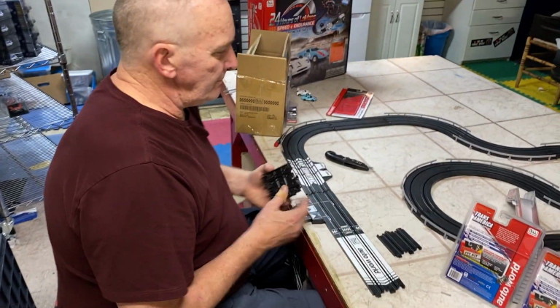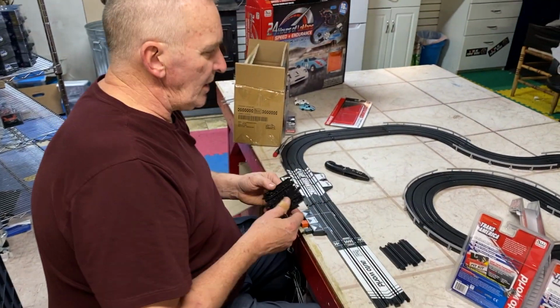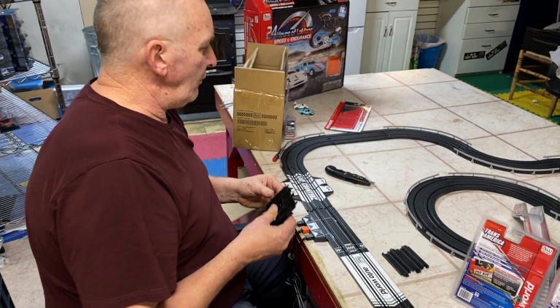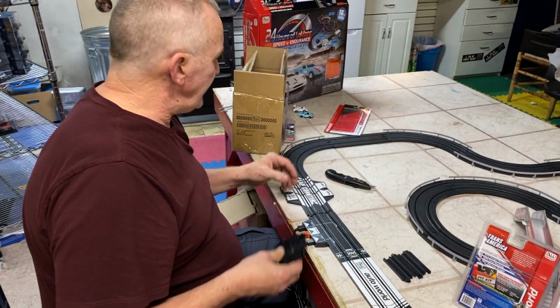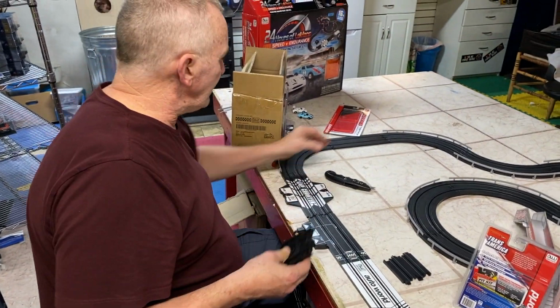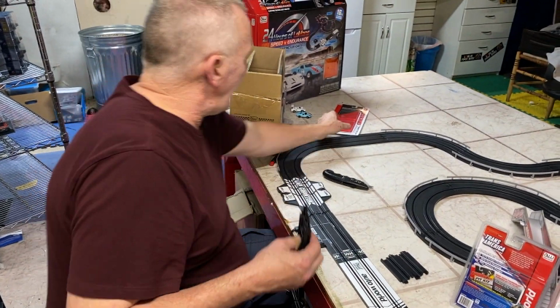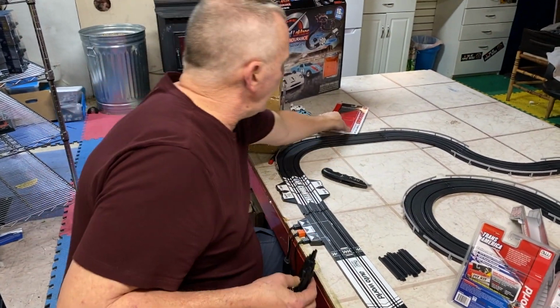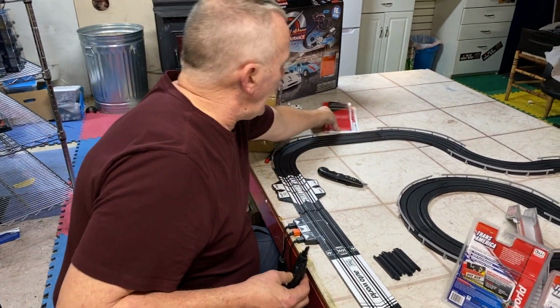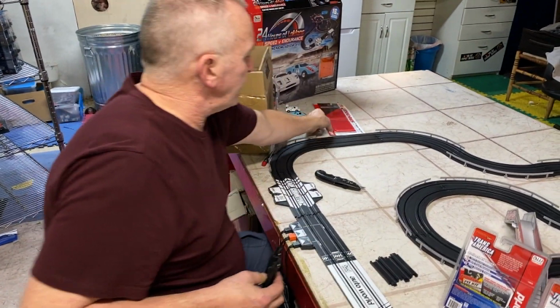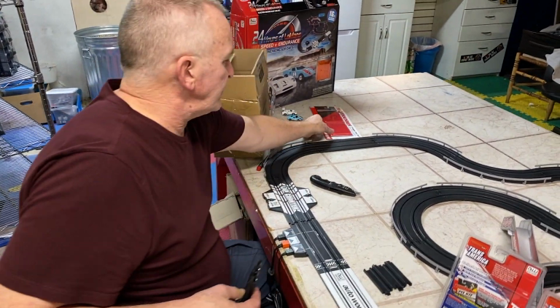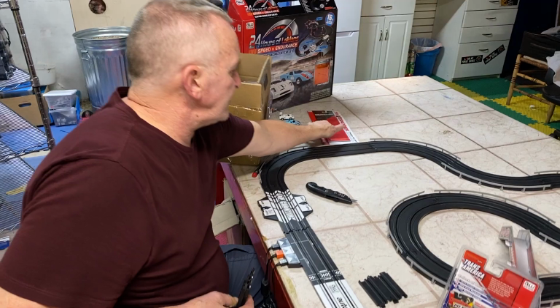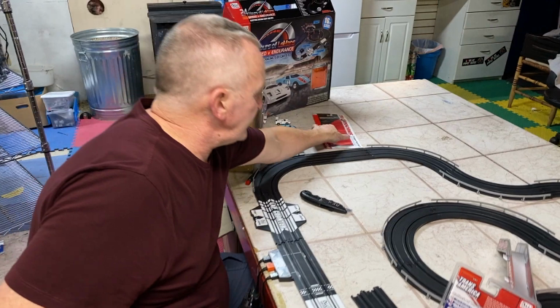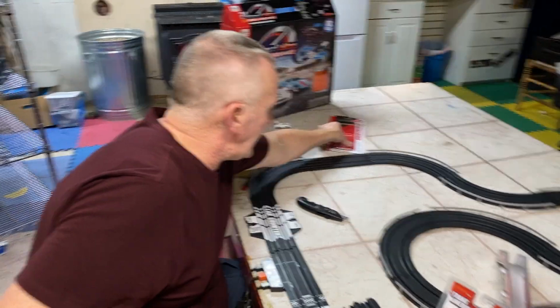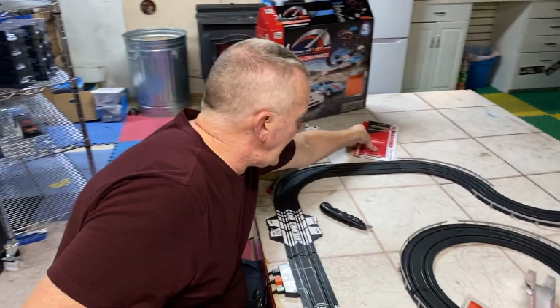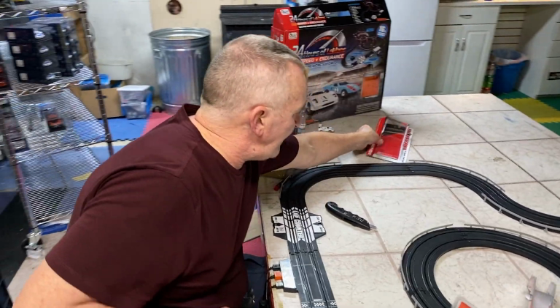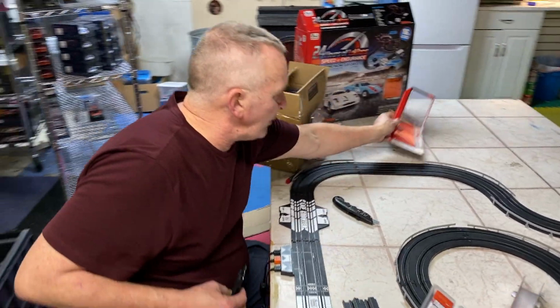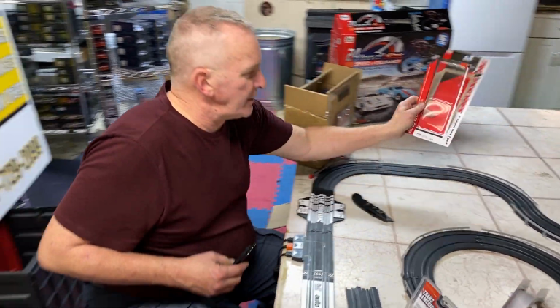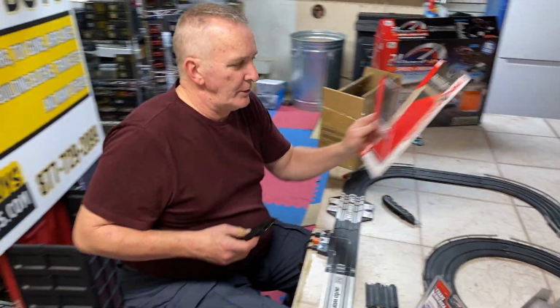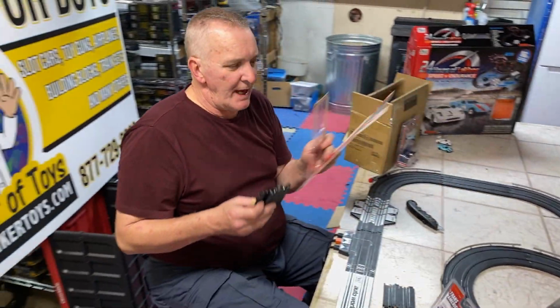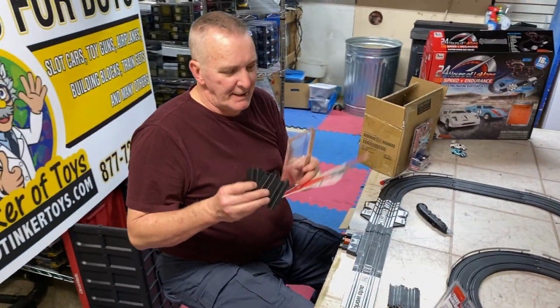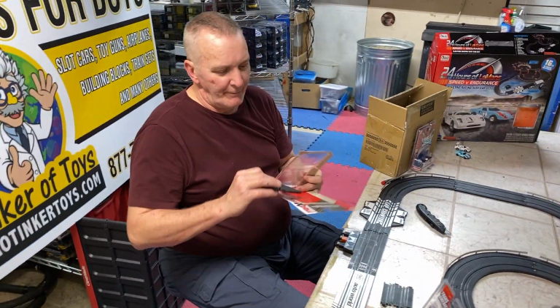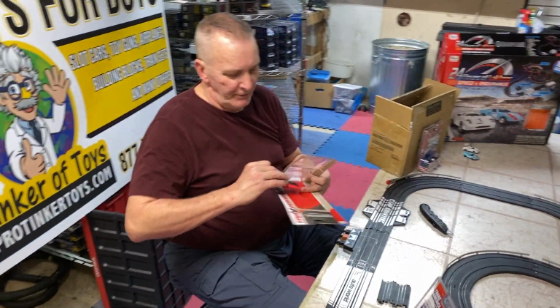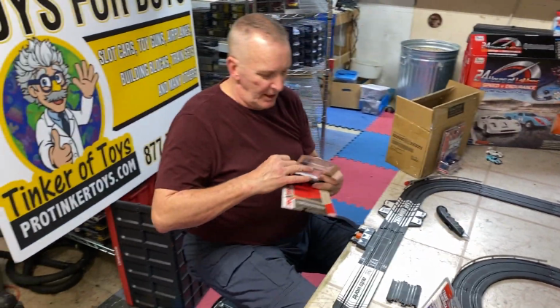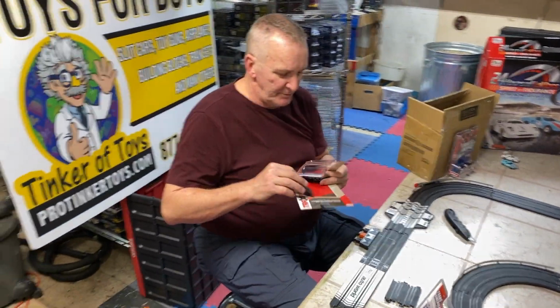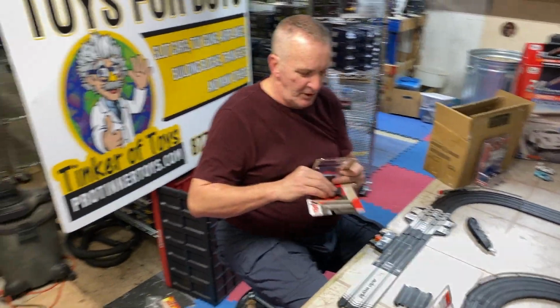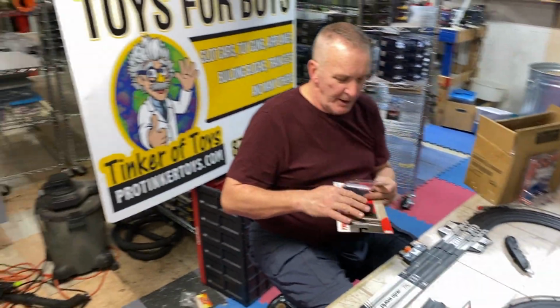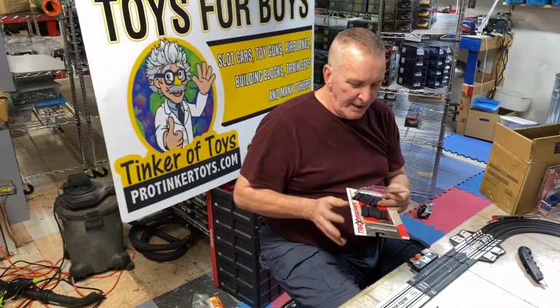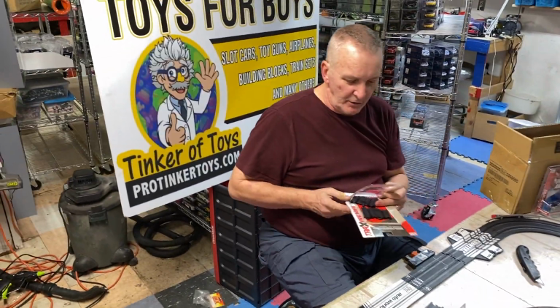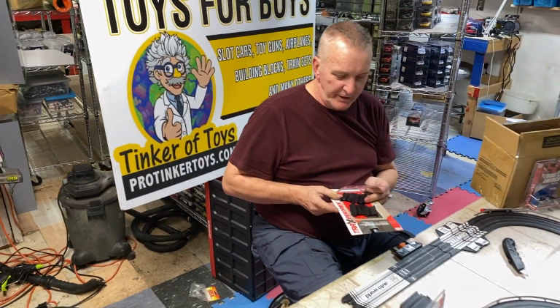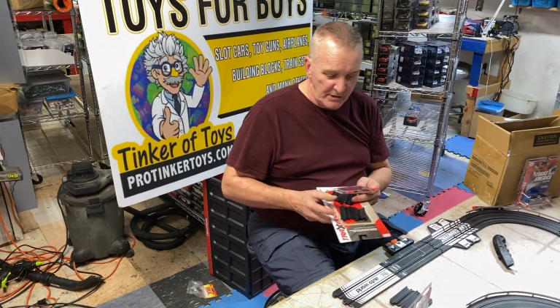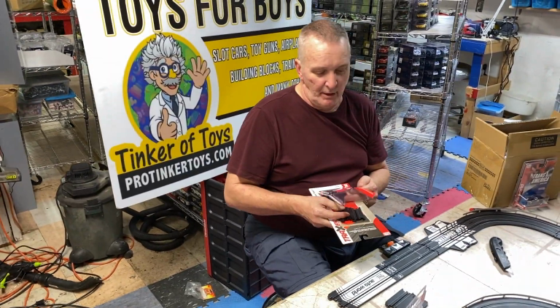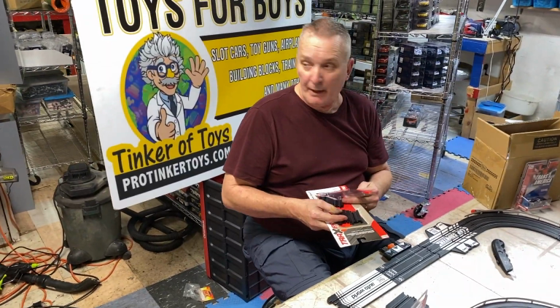These are available now at ProTinkerToys.com. Don't forget to like, subscribe, and hit the notification bell button.